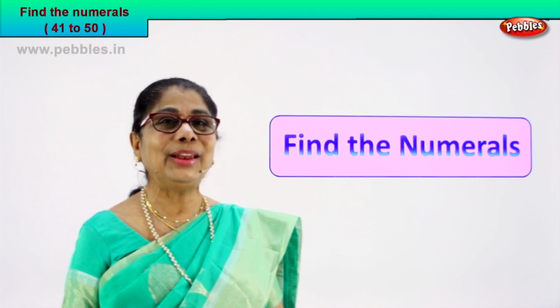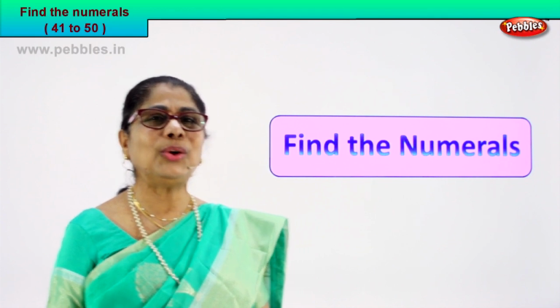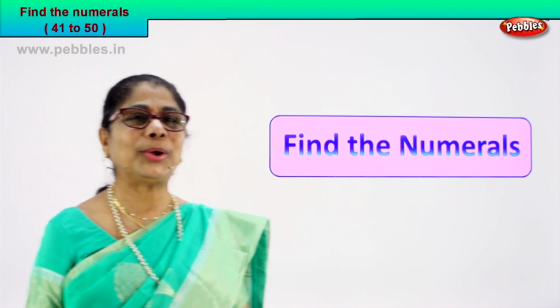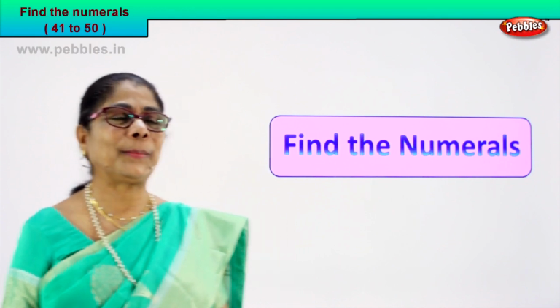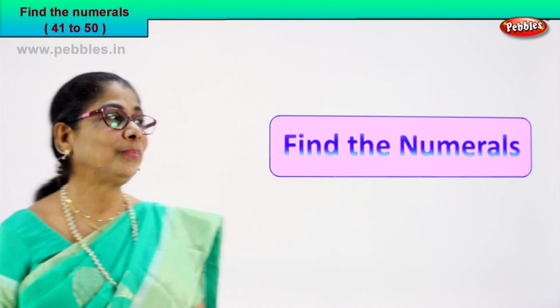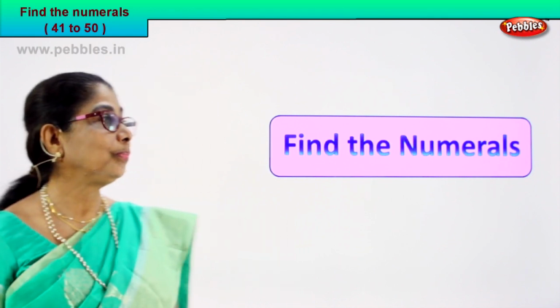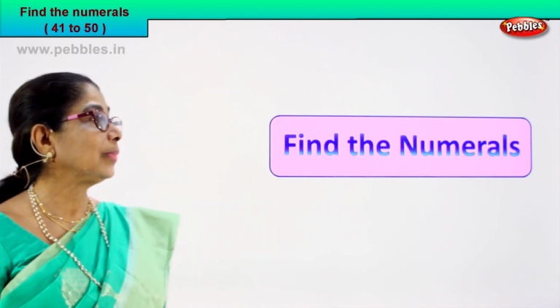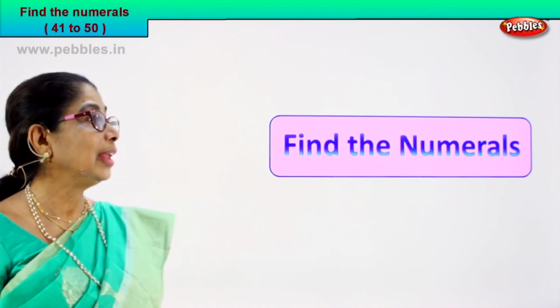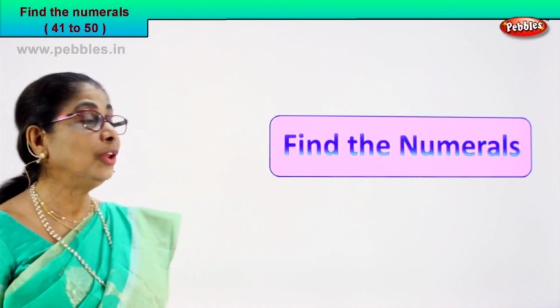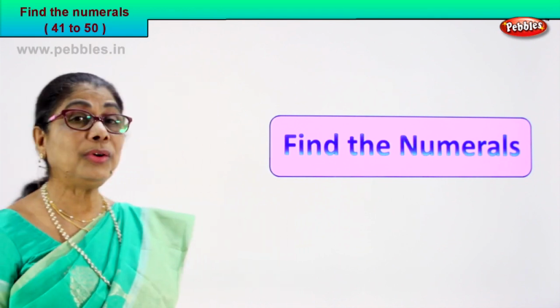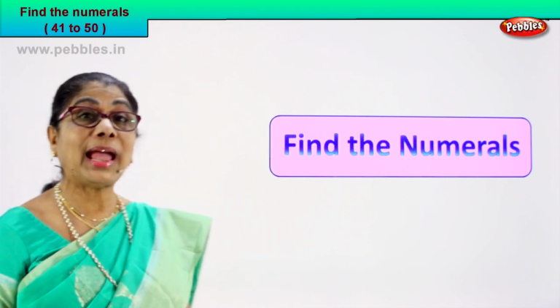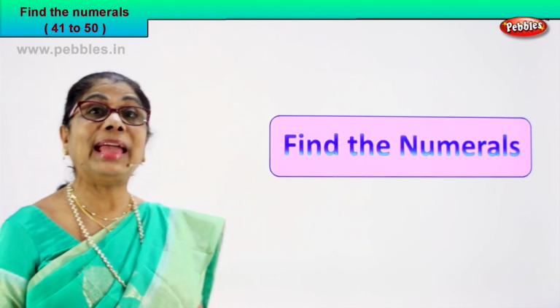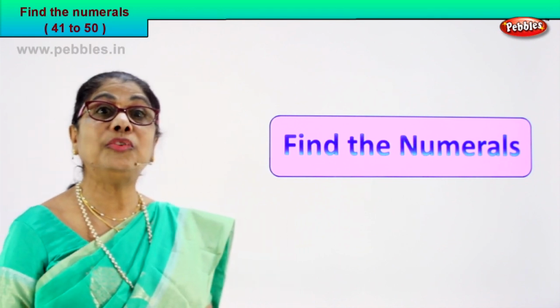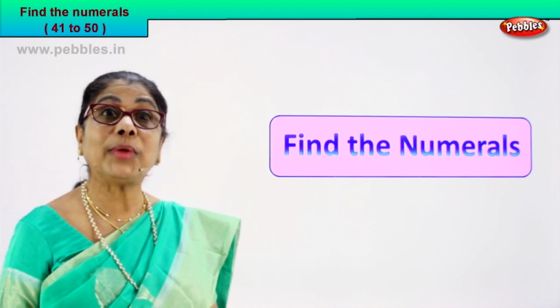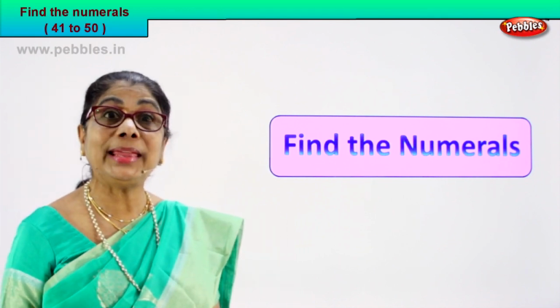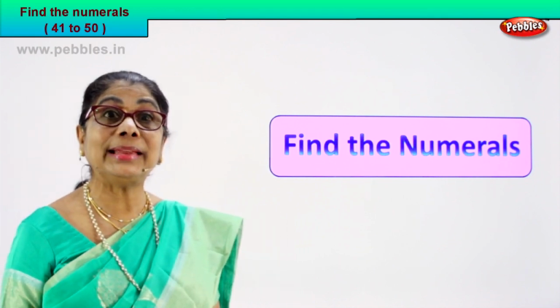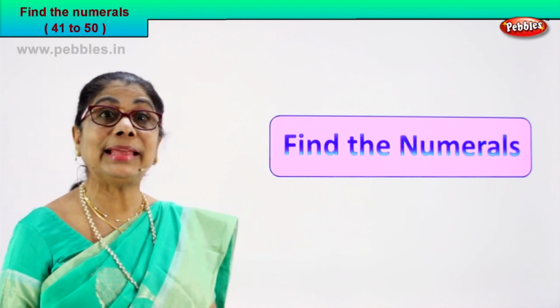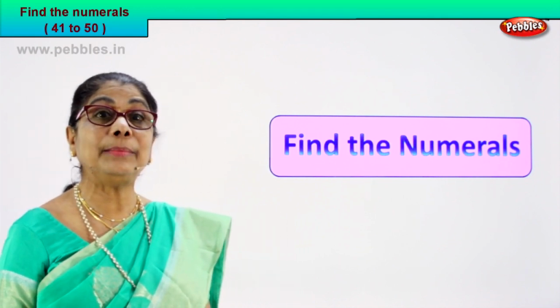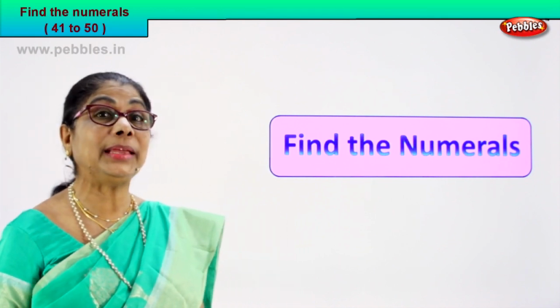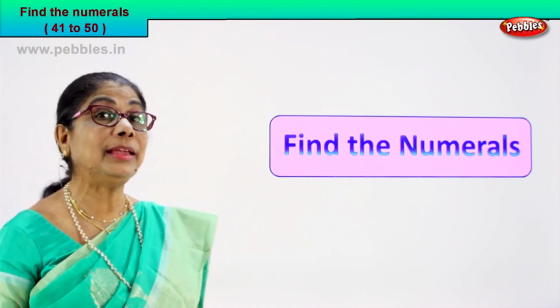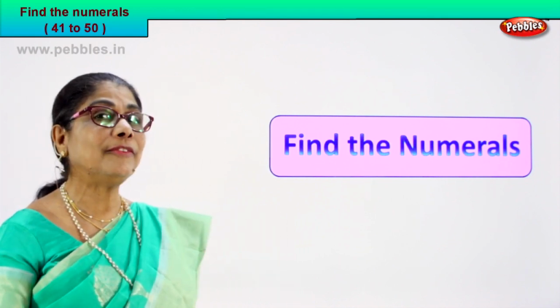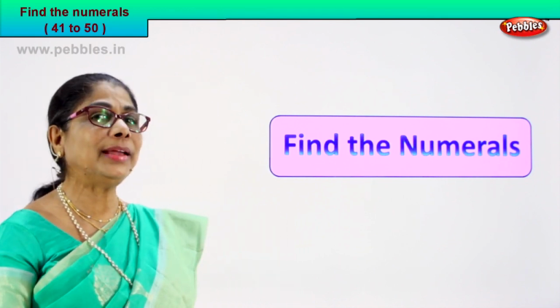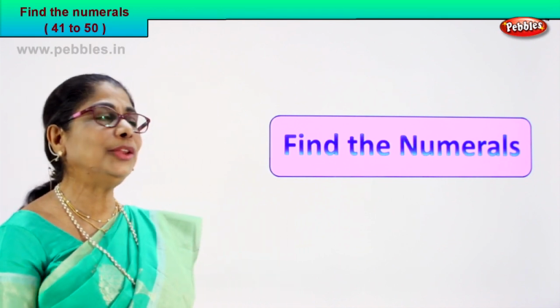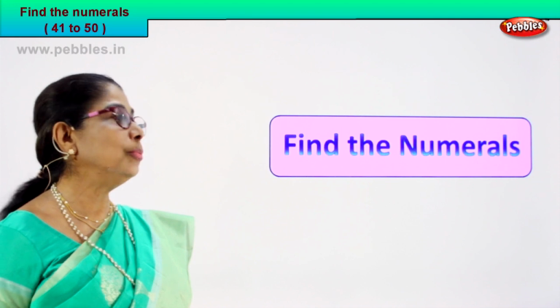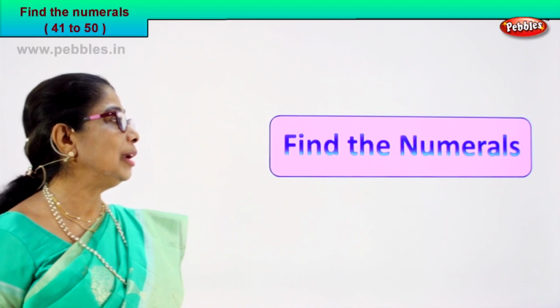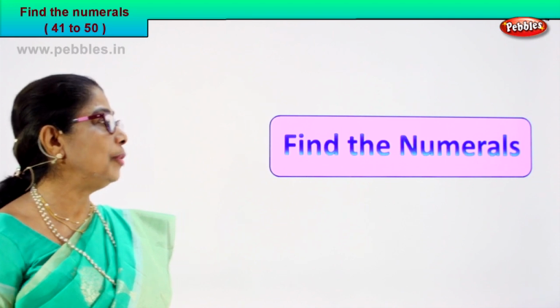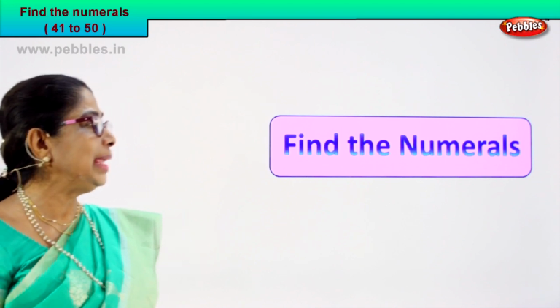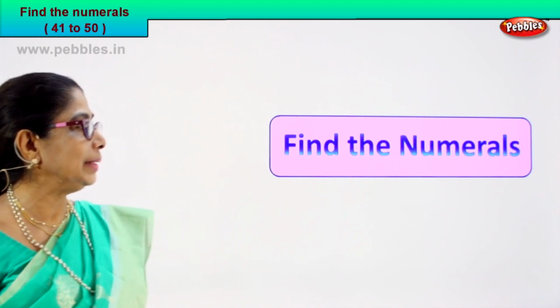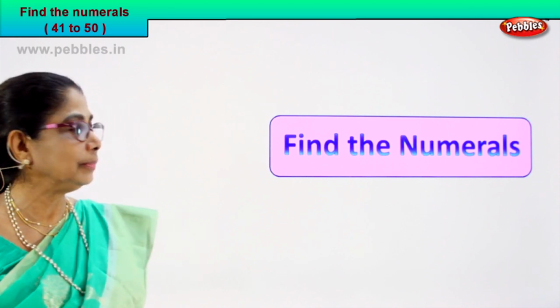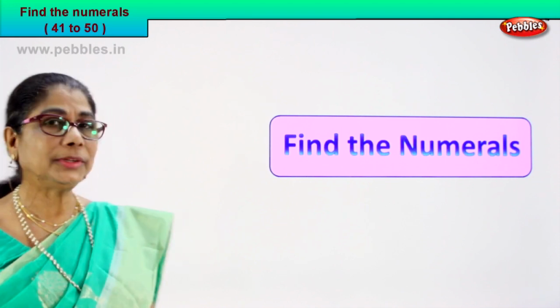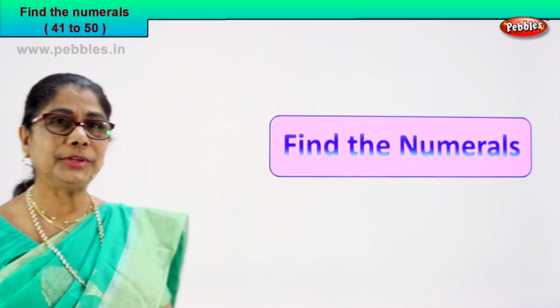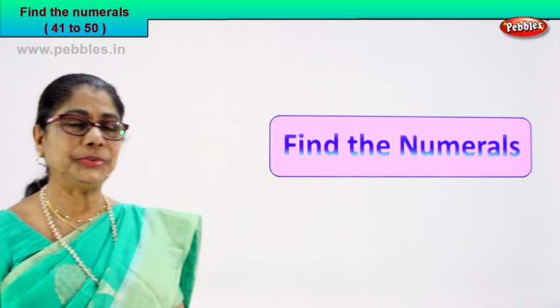Look, read and tell me — find the numeral for me.